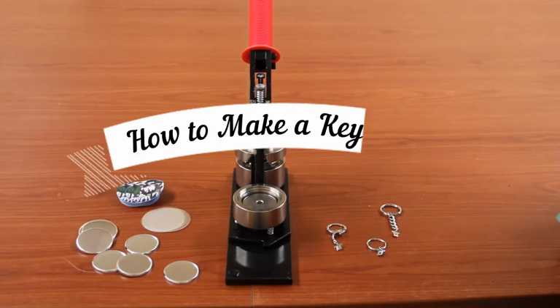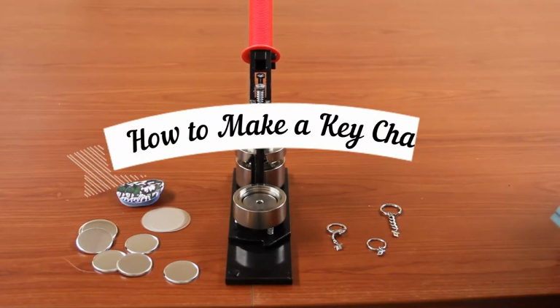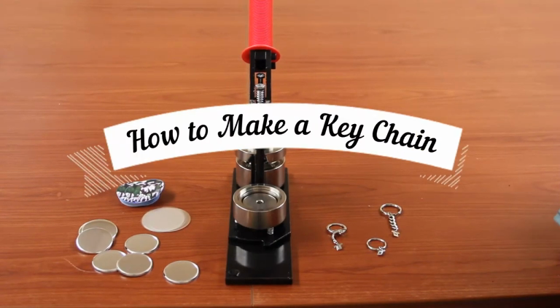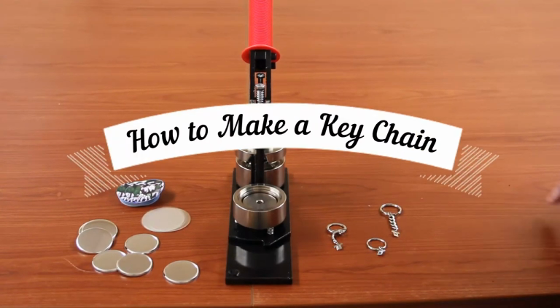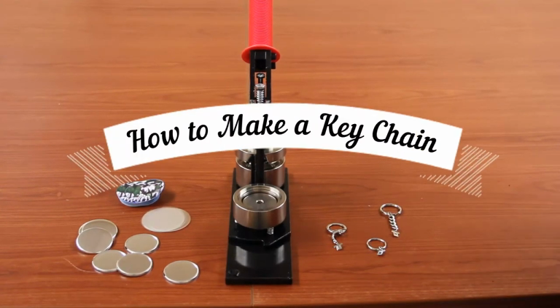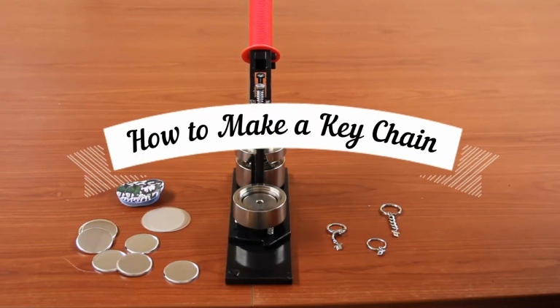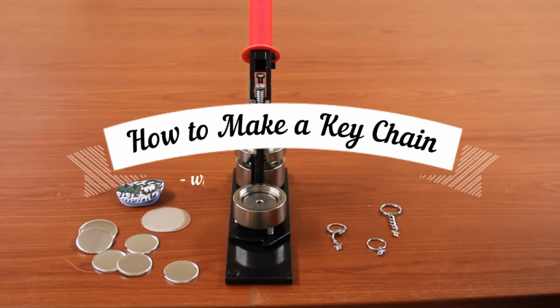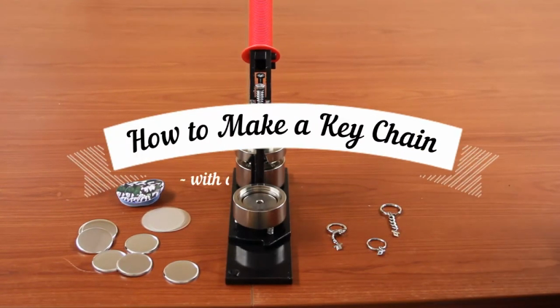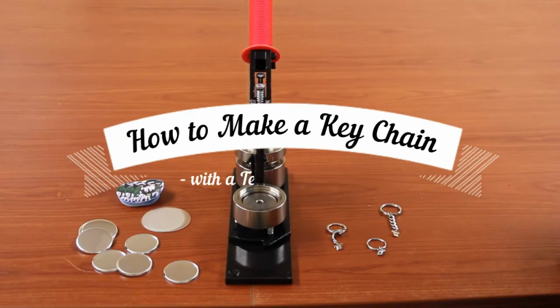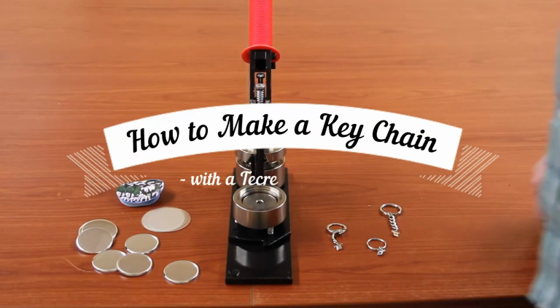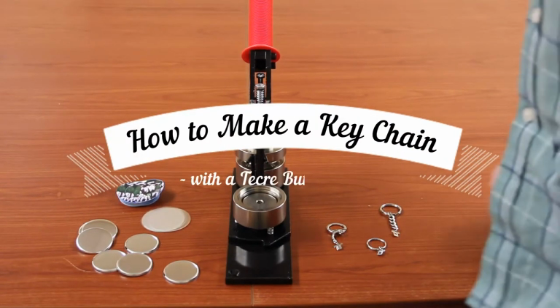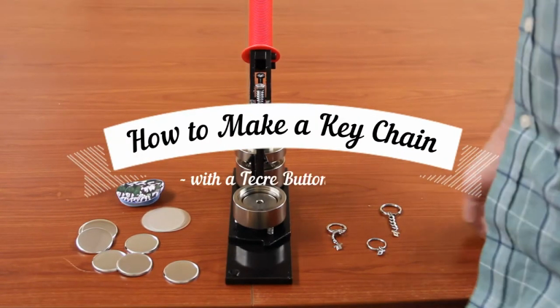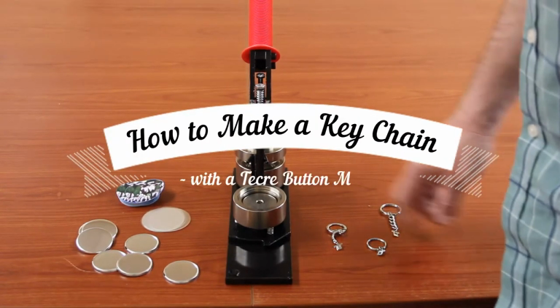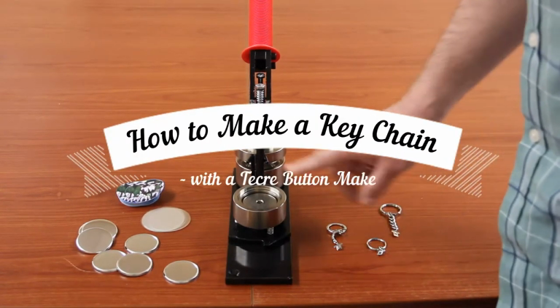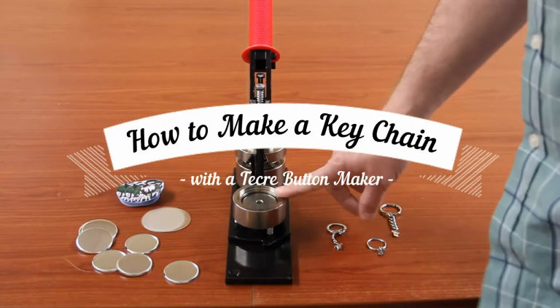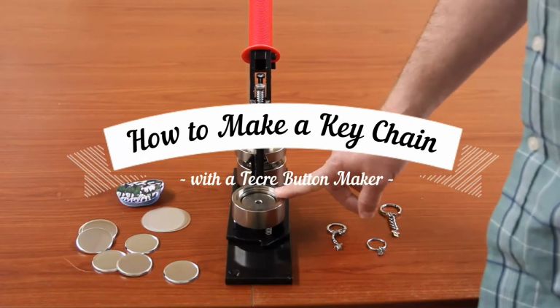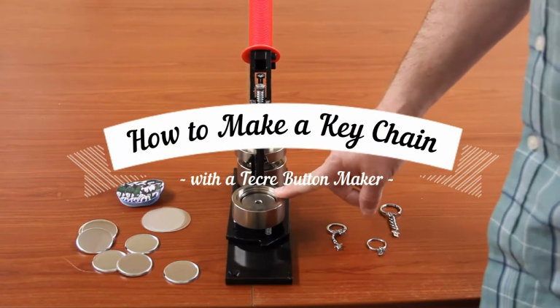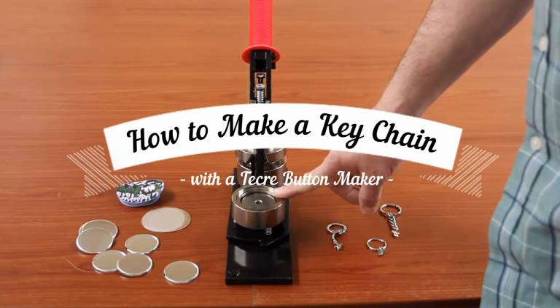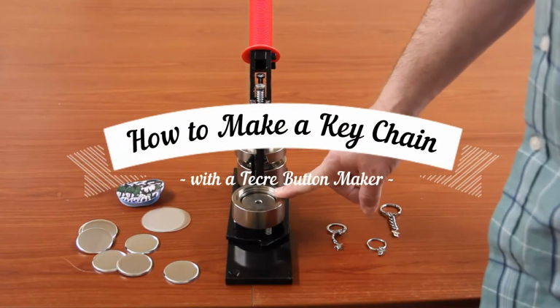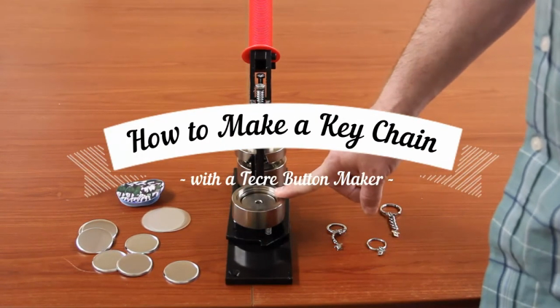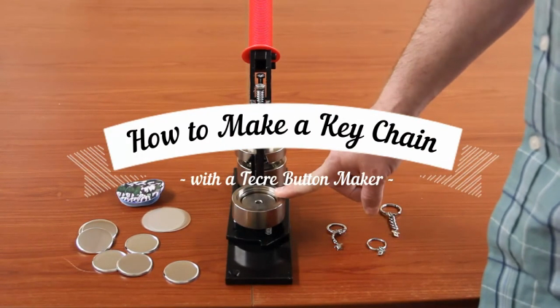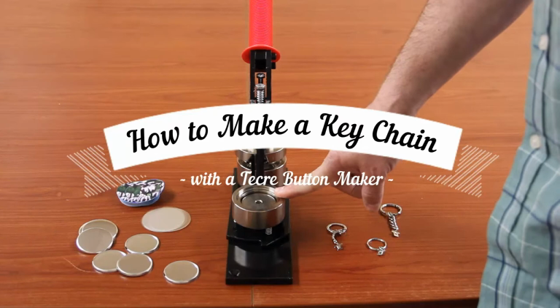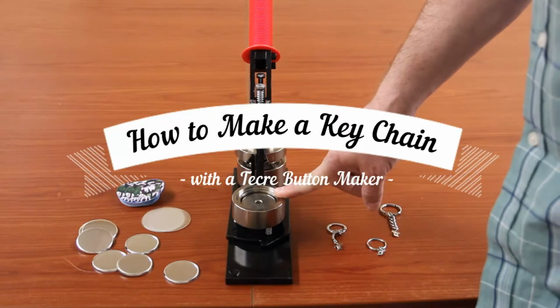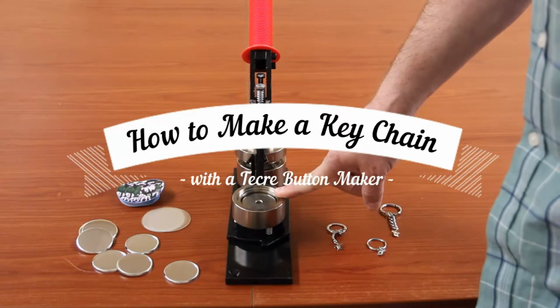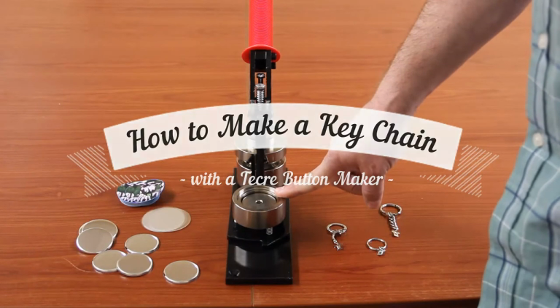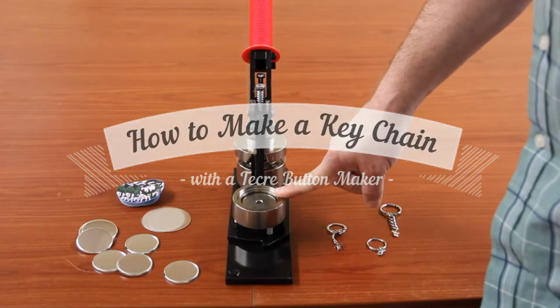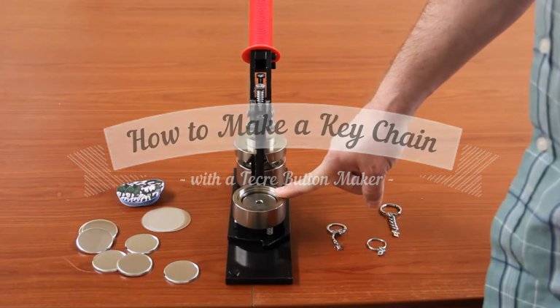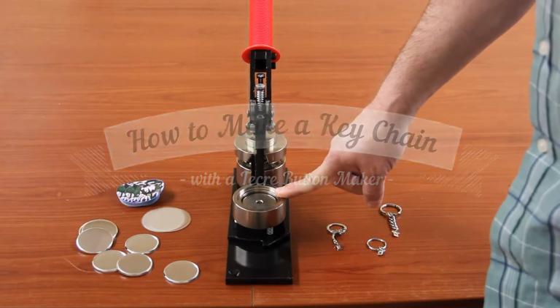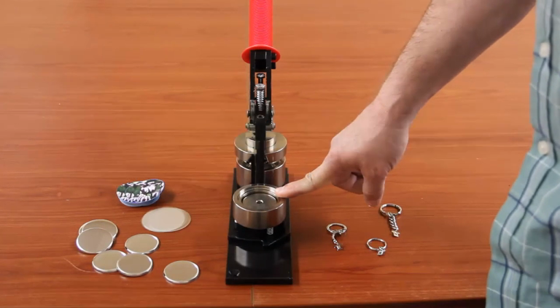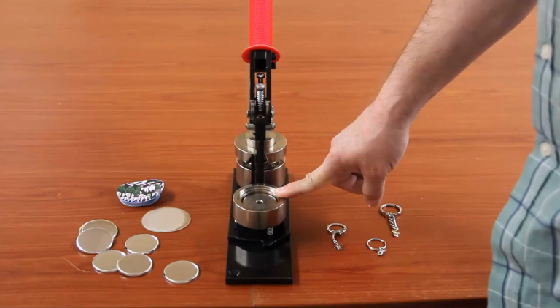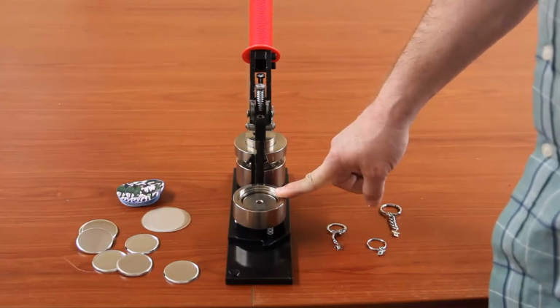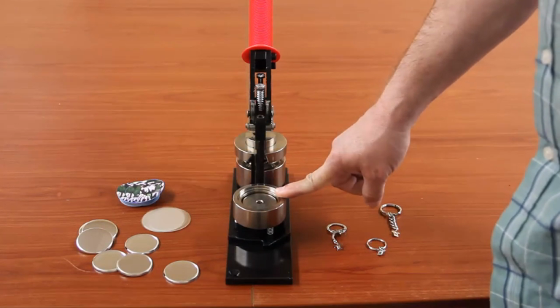Today we're going to make a keychain button using a model 175 manual button machine, which is a one and three quarter inch machine.